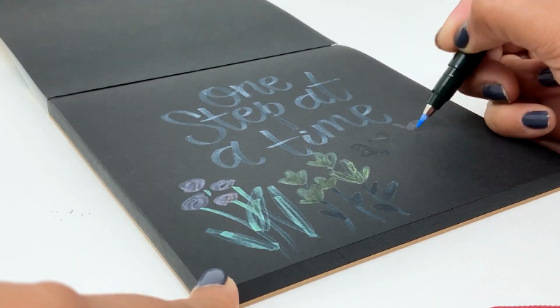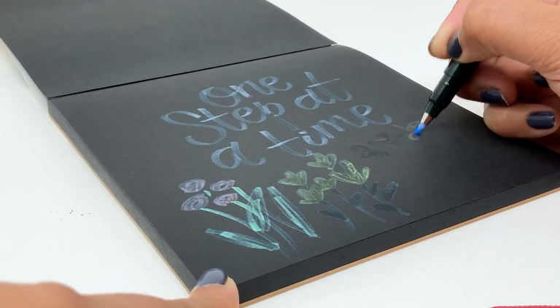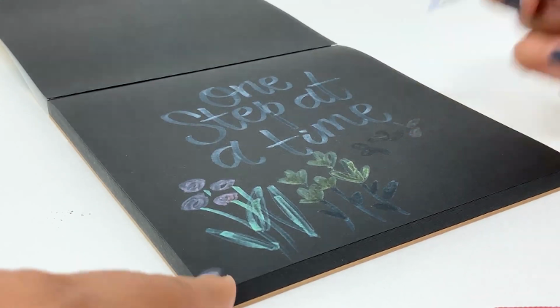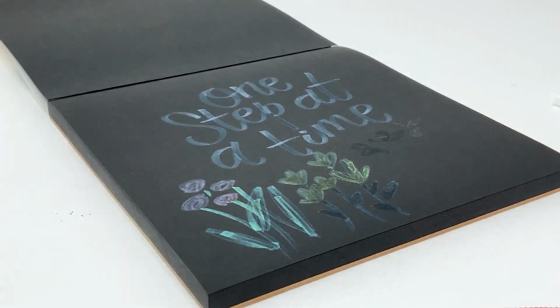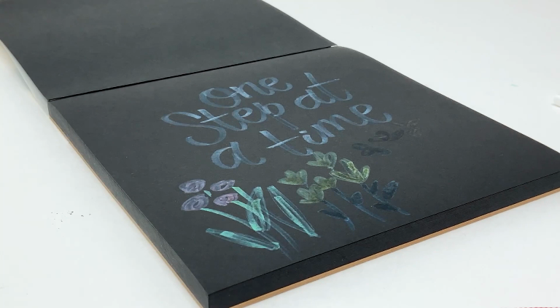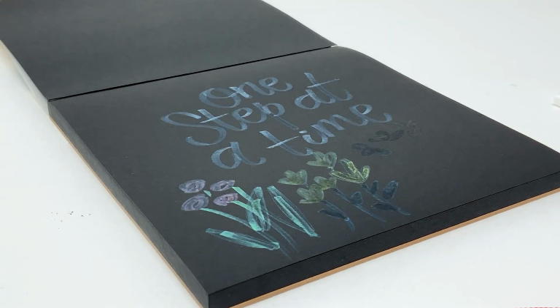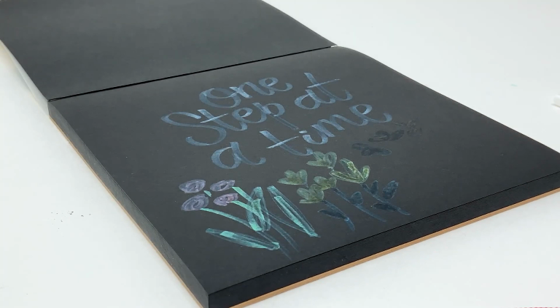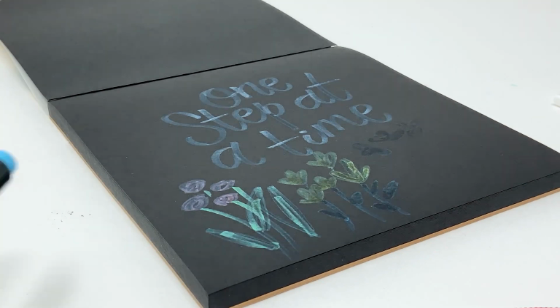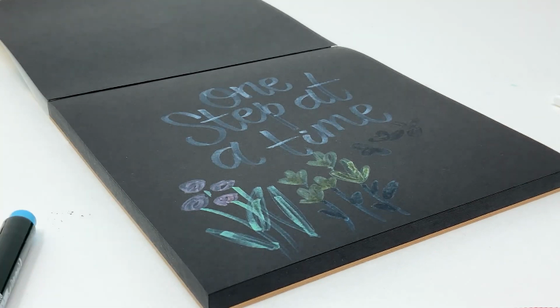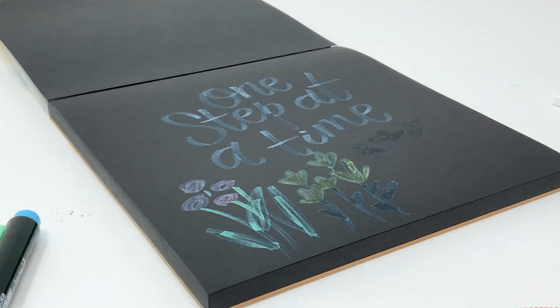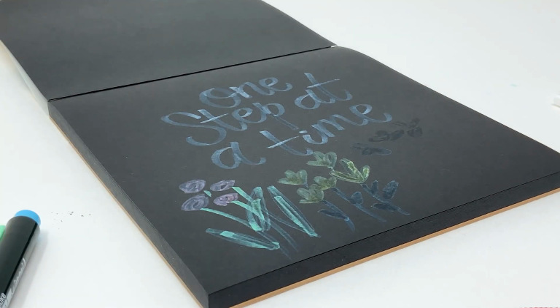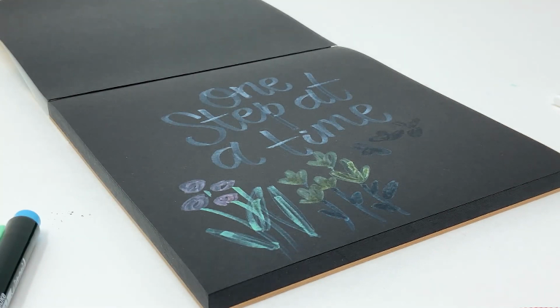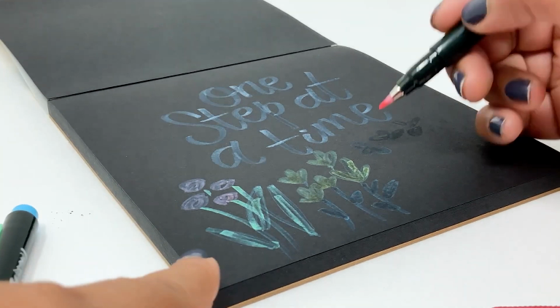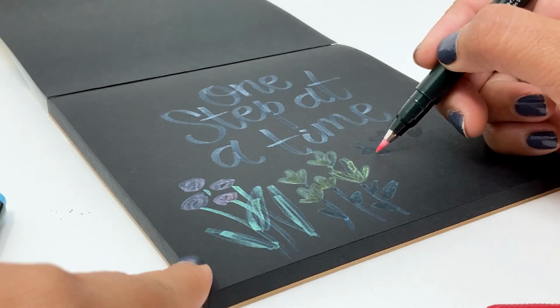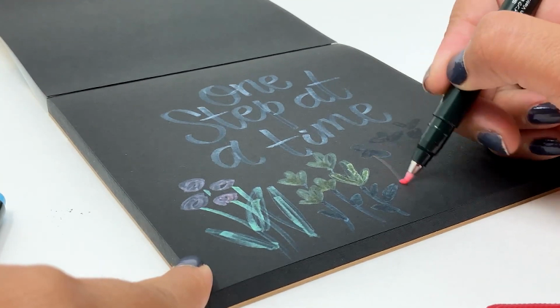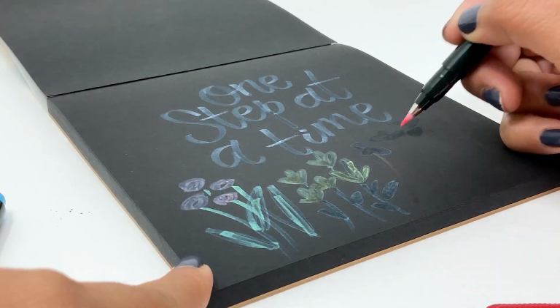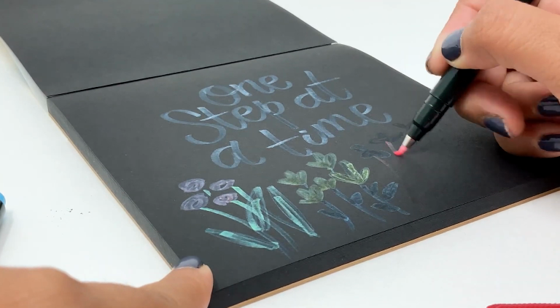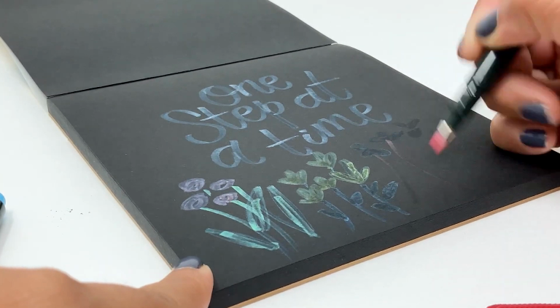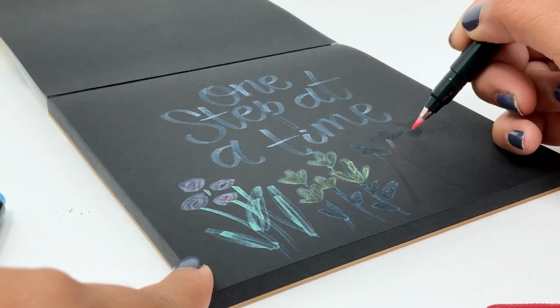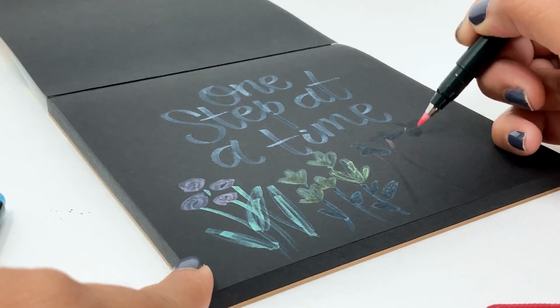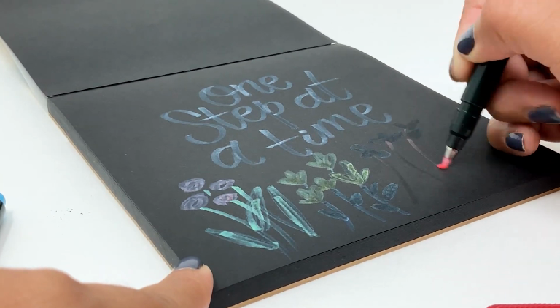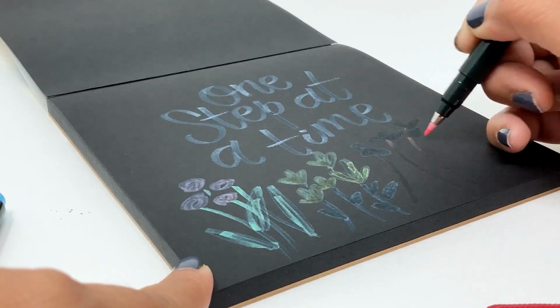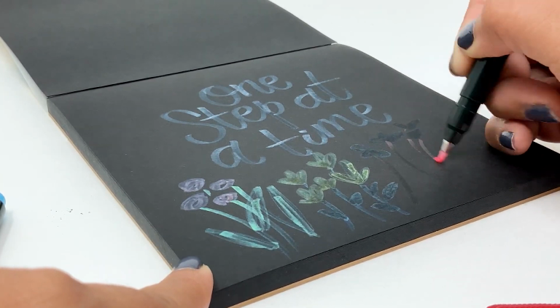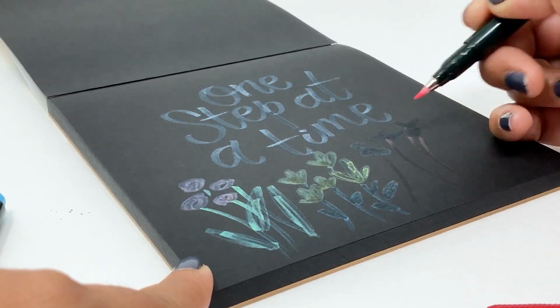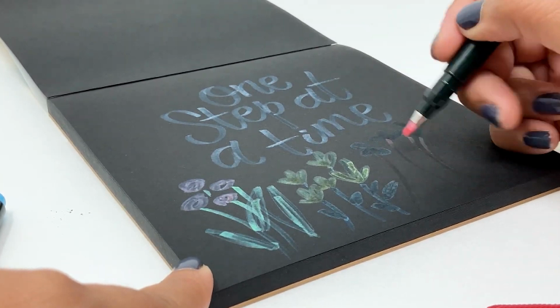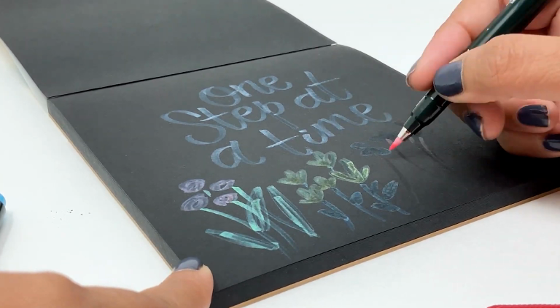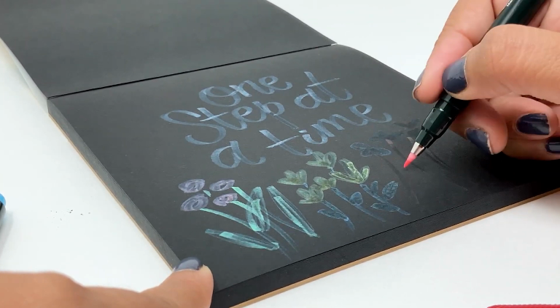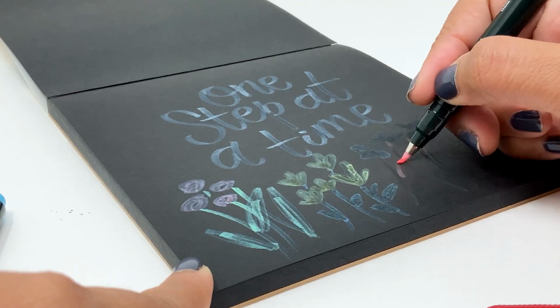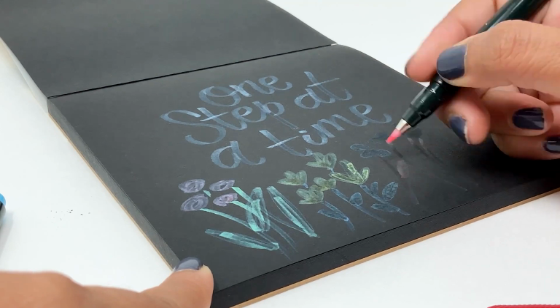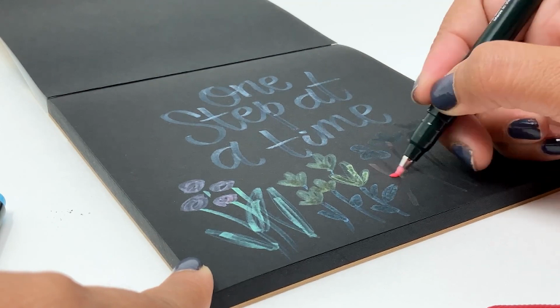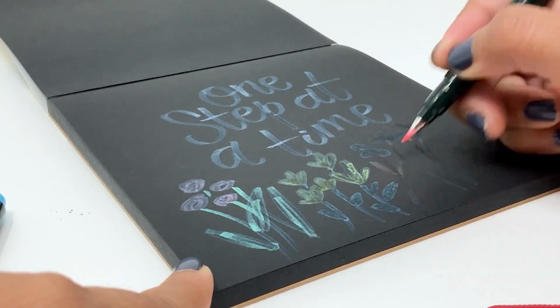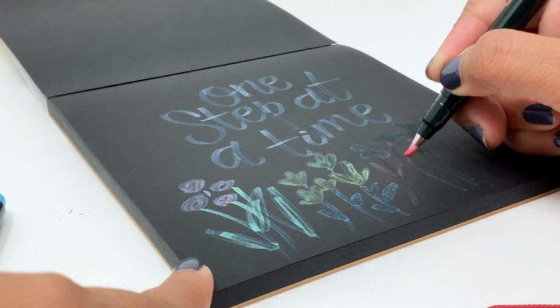These pens have a water-based ink that won't bleed through most papers, and you want to store your pens horizontally just to make sure the ink doesn't dry out.